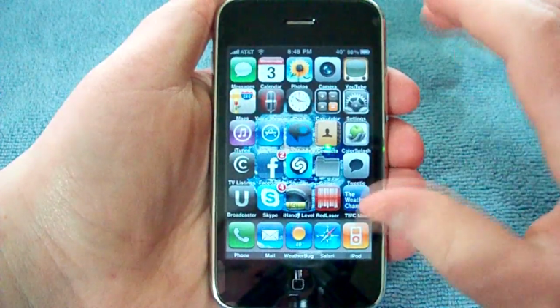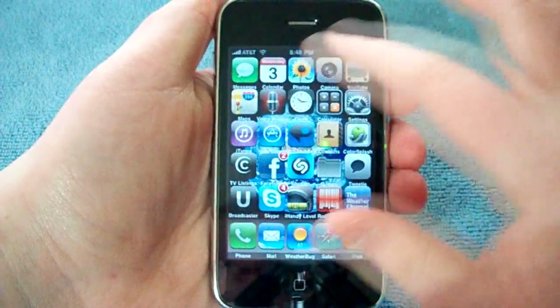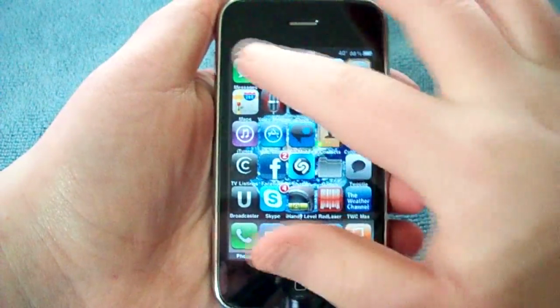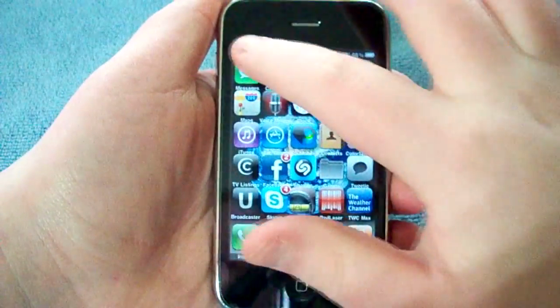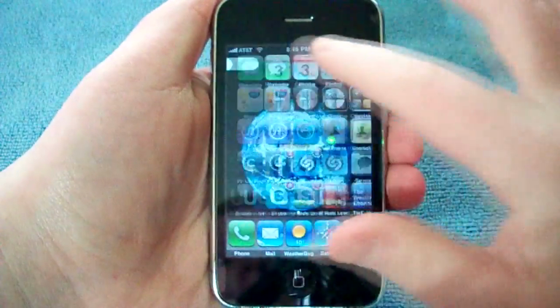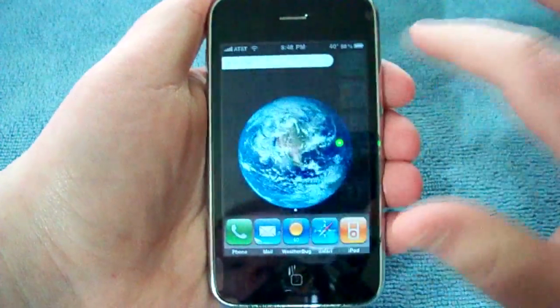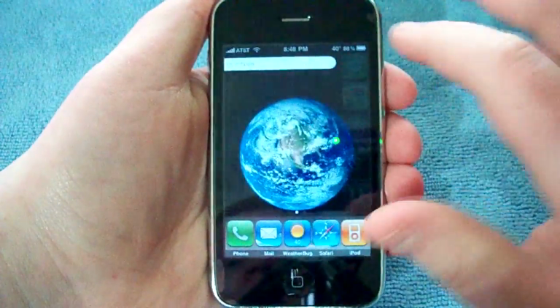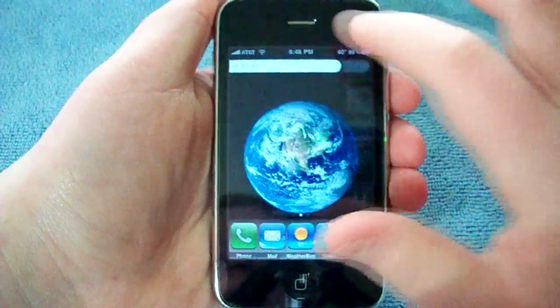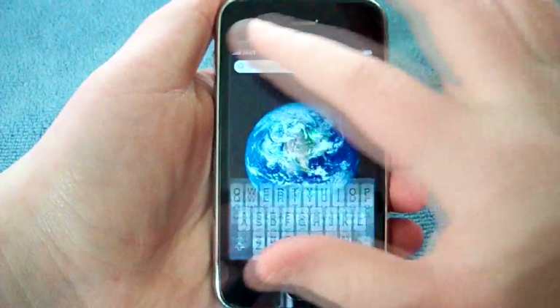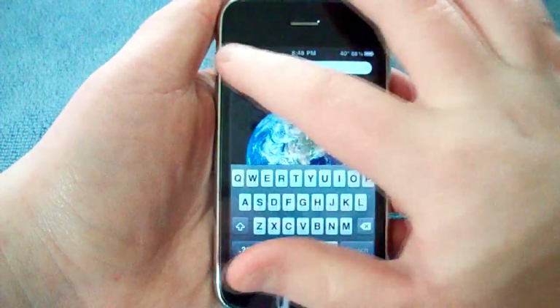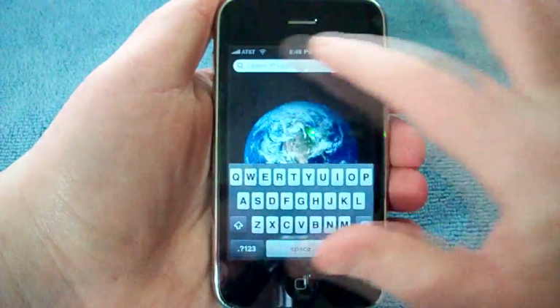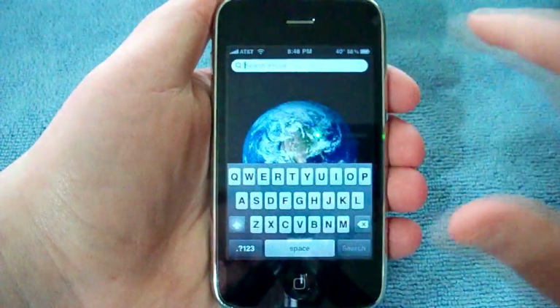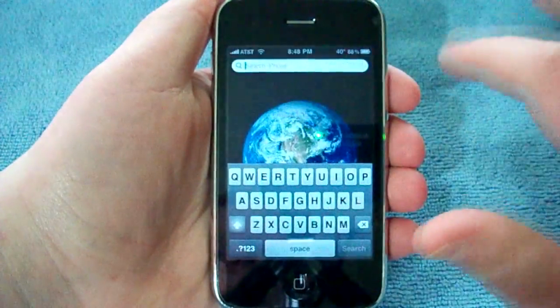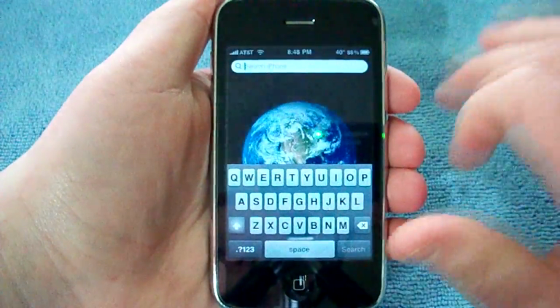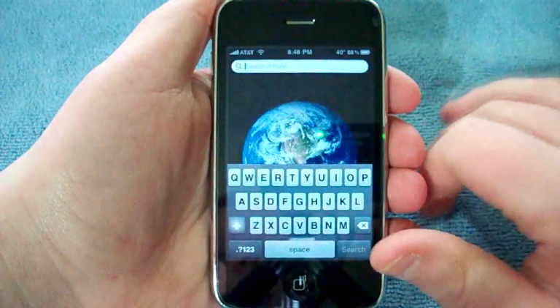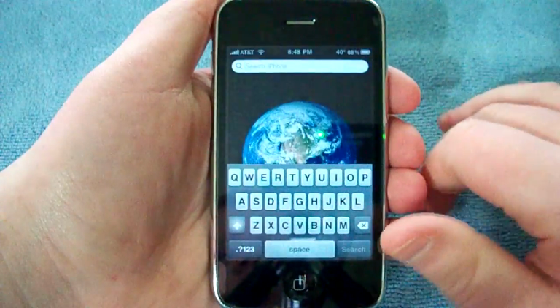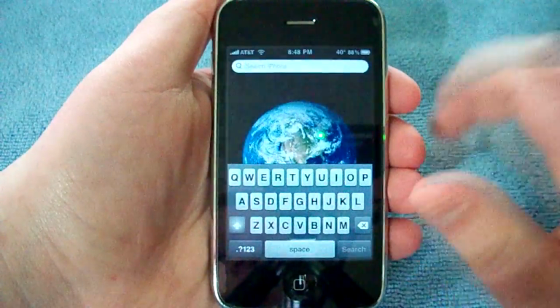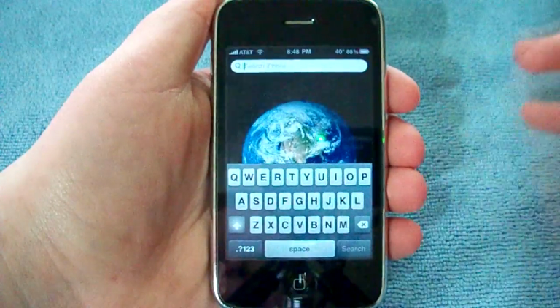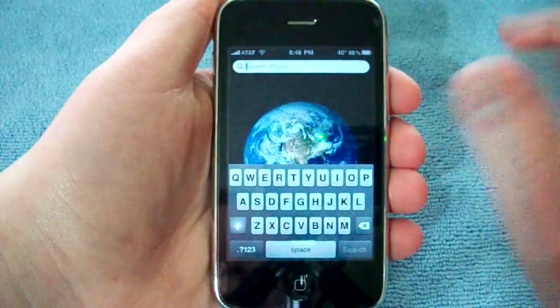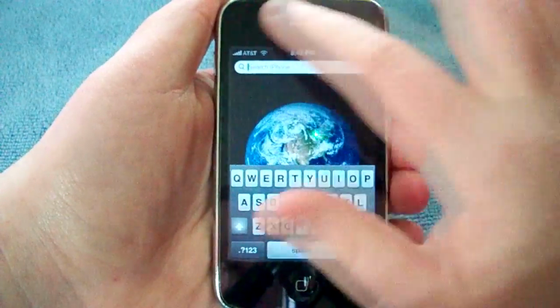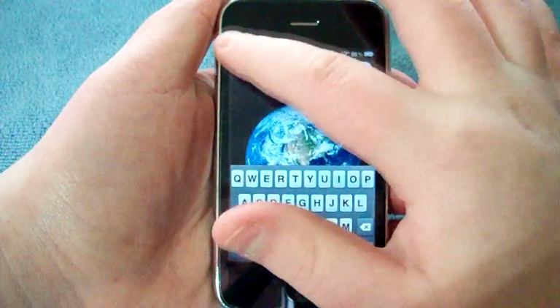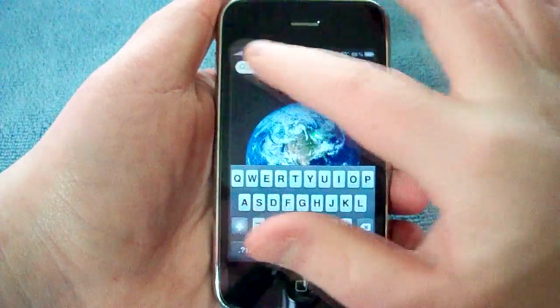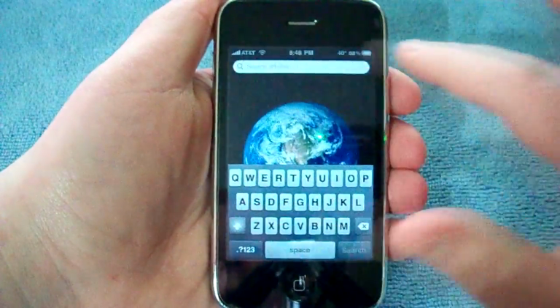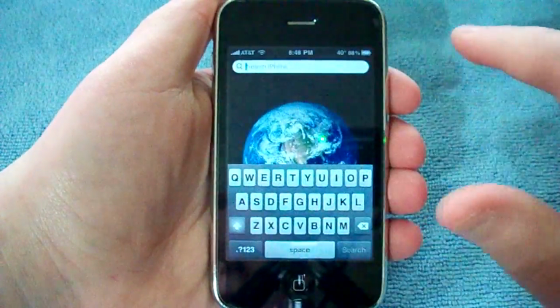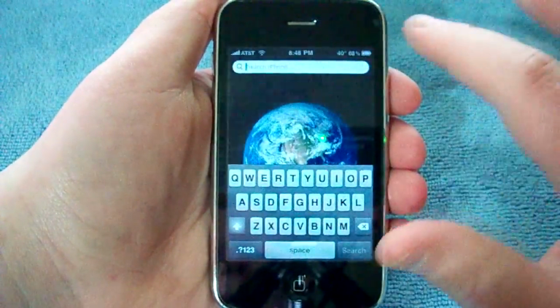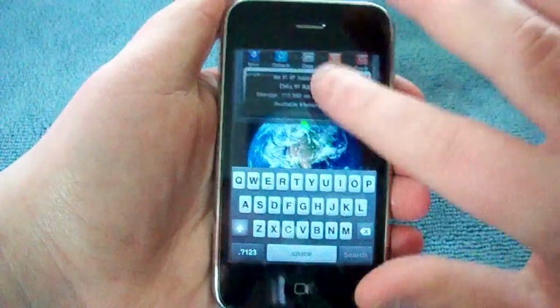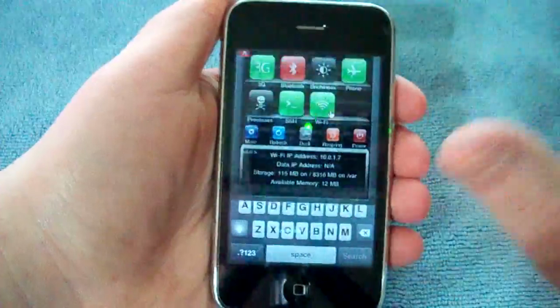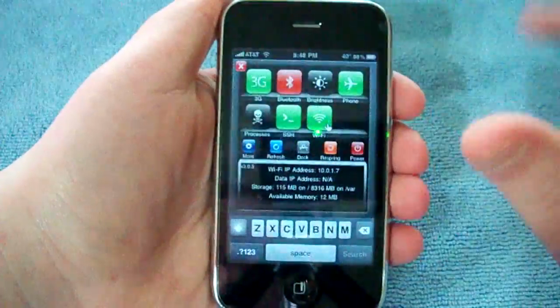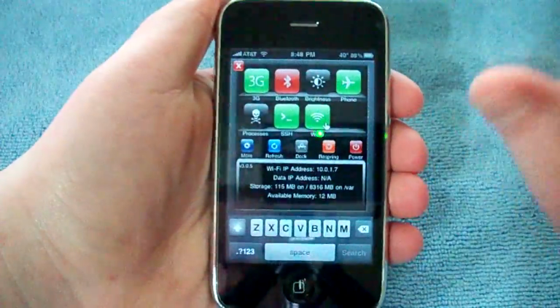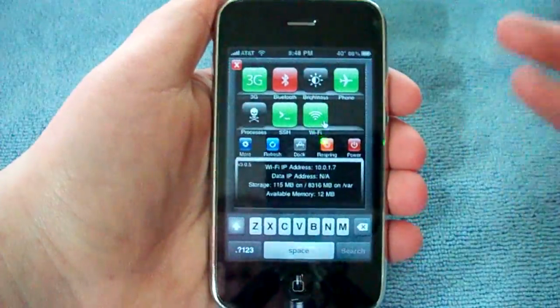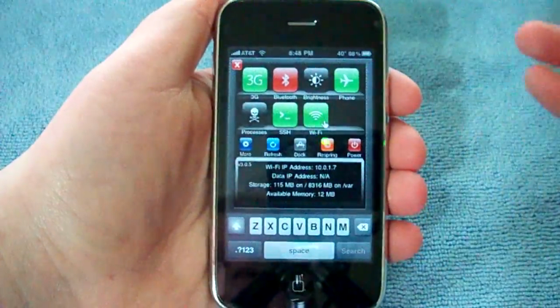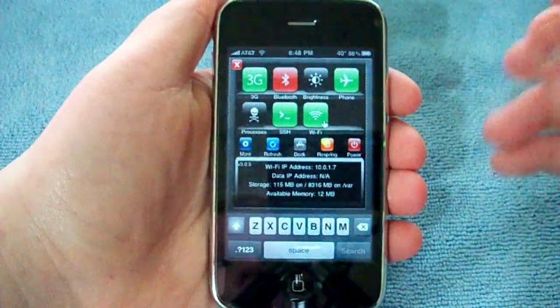So we're just going to open up Cydia here. You do have to be jailbroken, which kind of sucks, but you know what you're going to do.